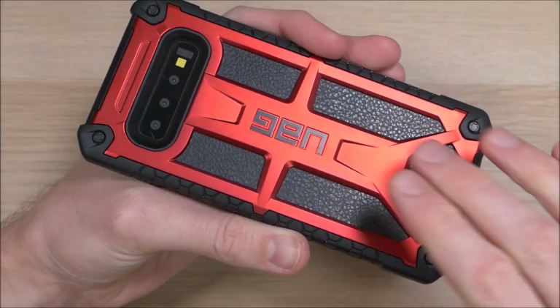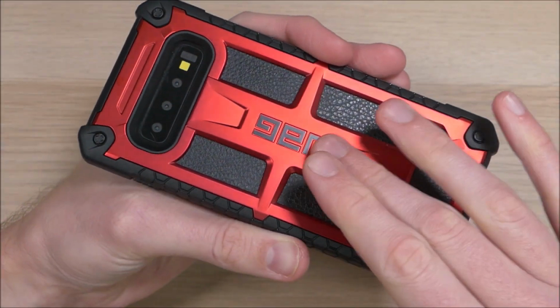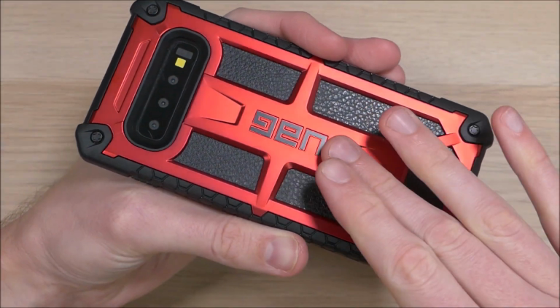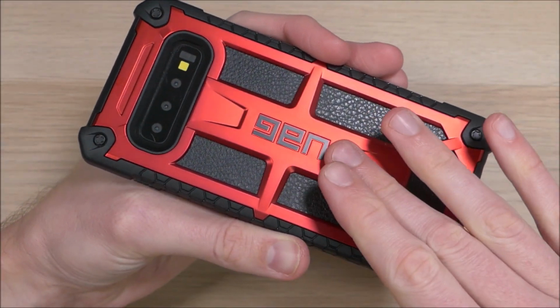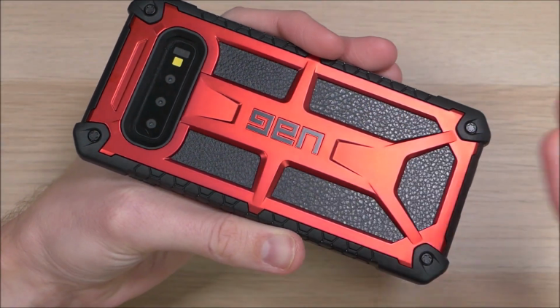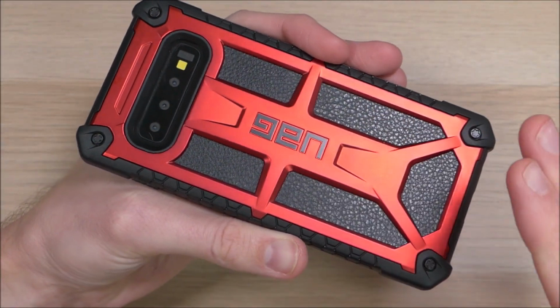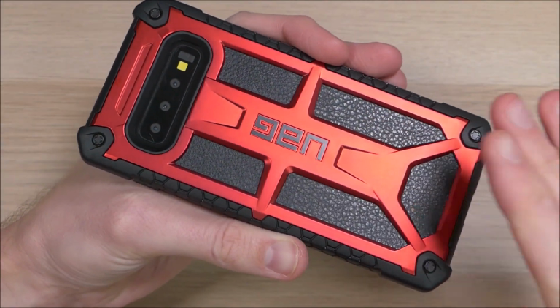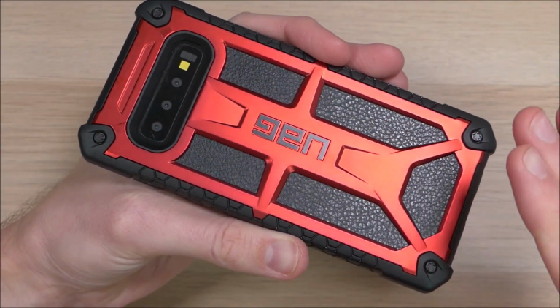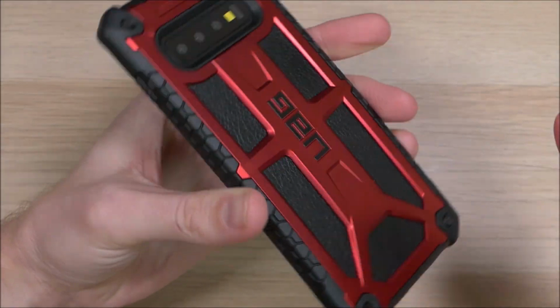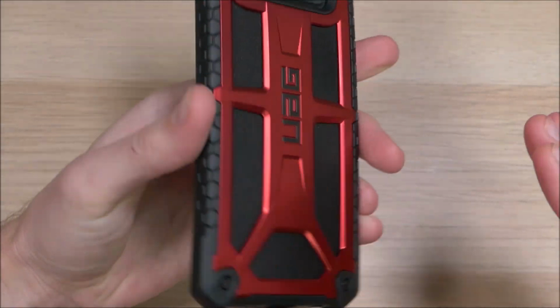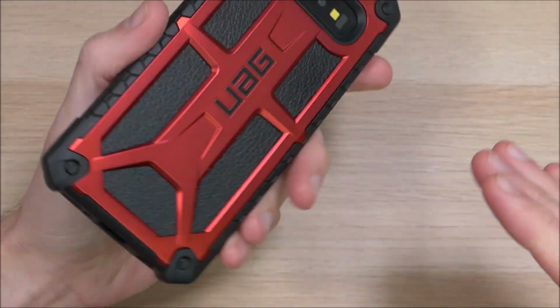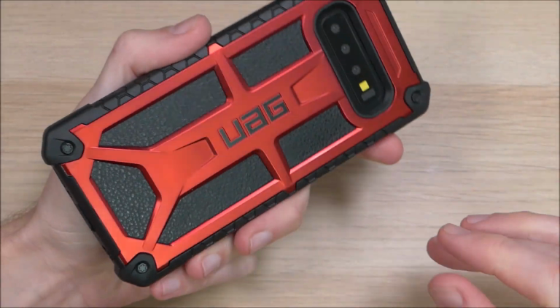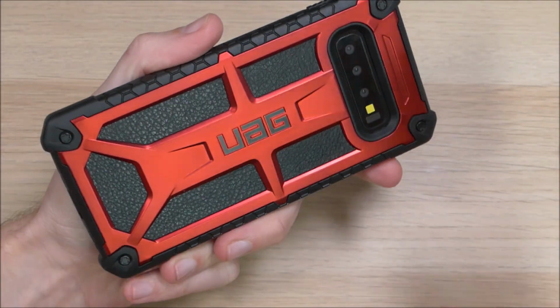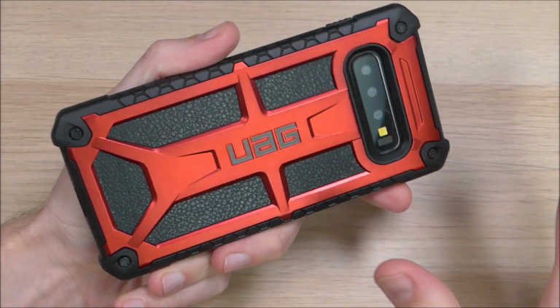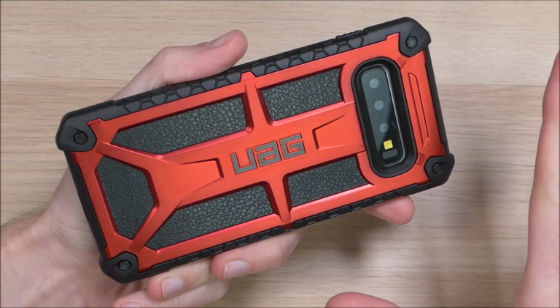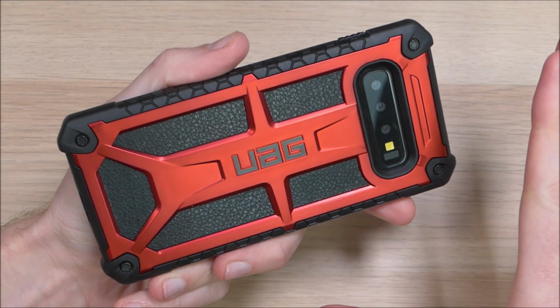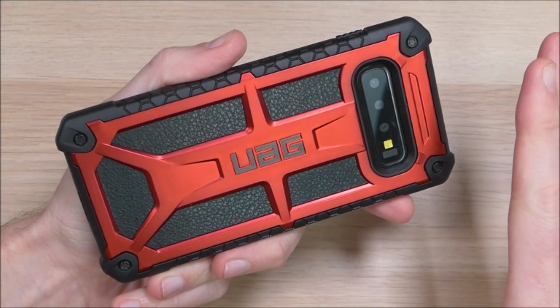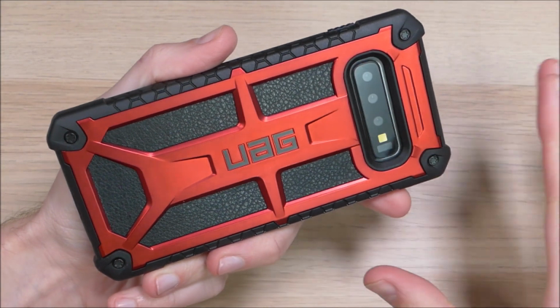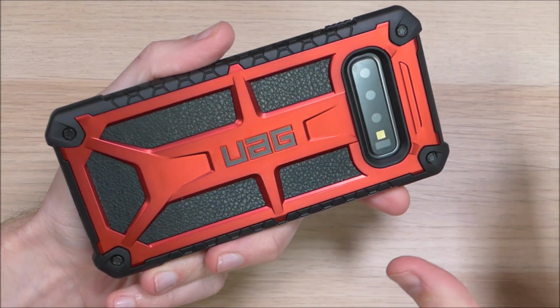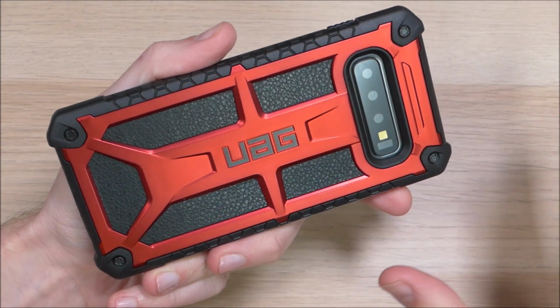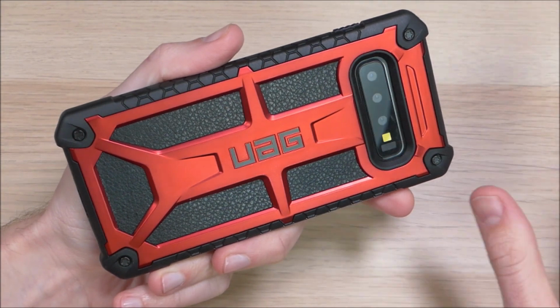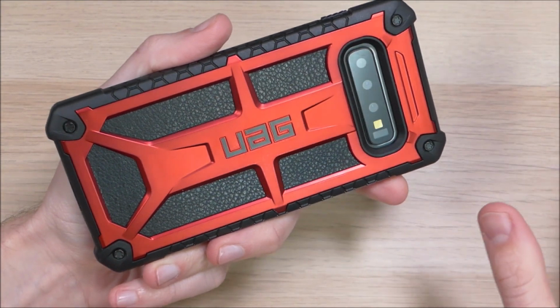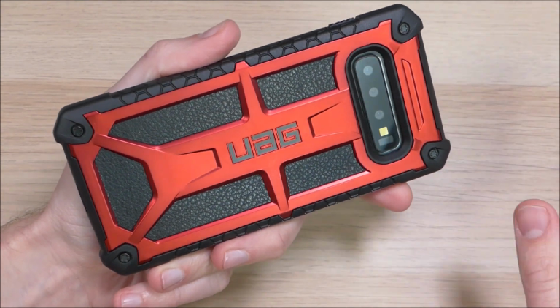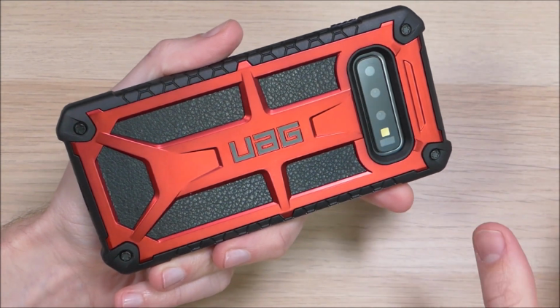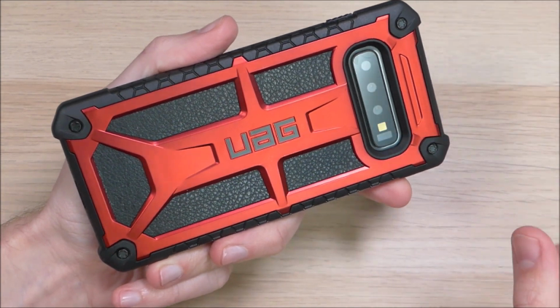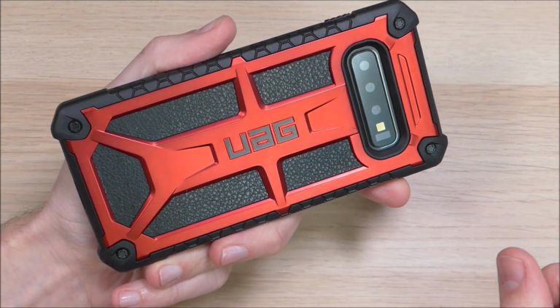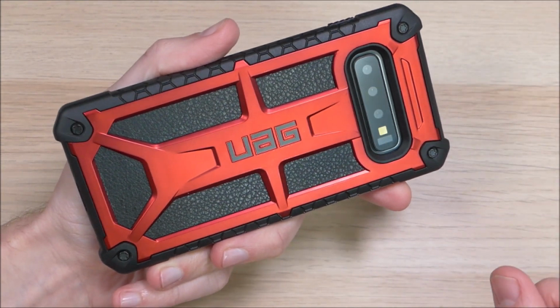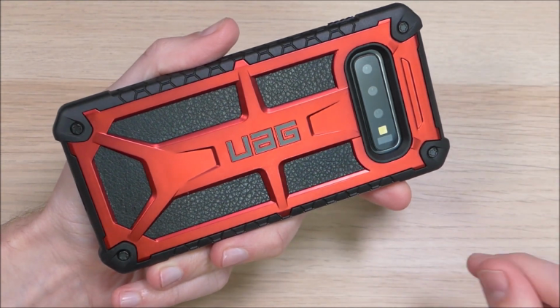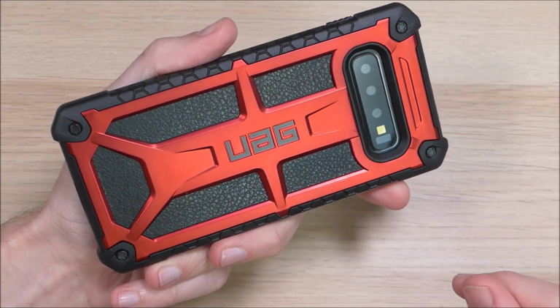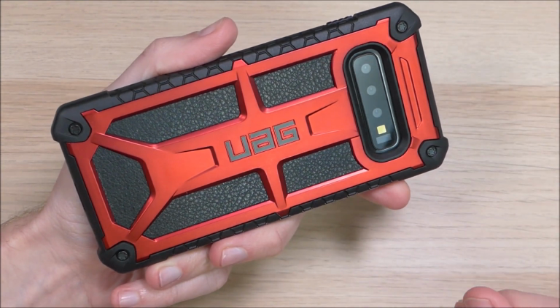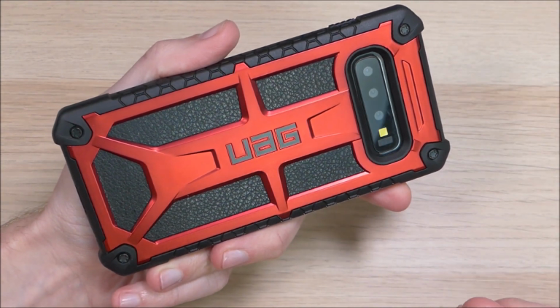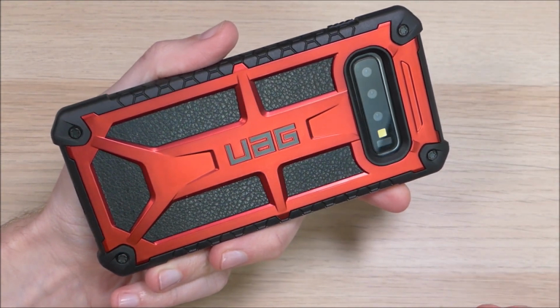This here is the red version. There are several other color options available, so I would recommend checking those out on Amazon. We'll have a link in the video description down below so you can check those out for yourself.